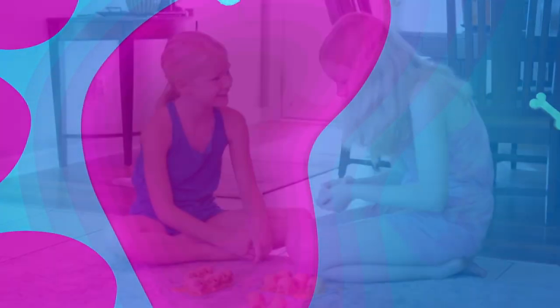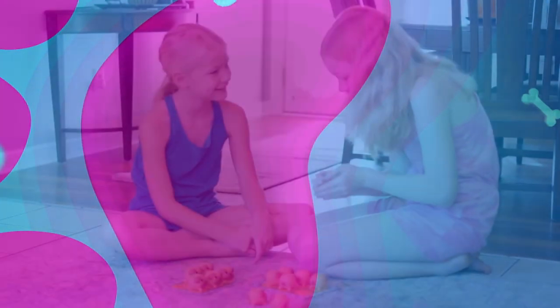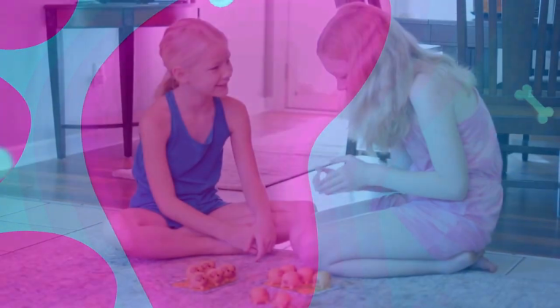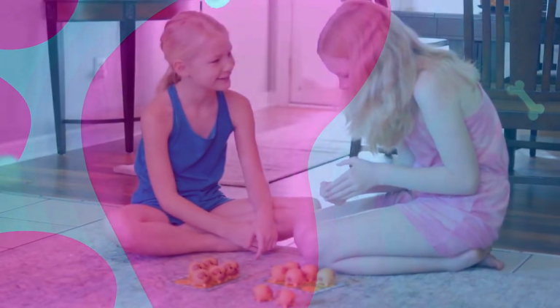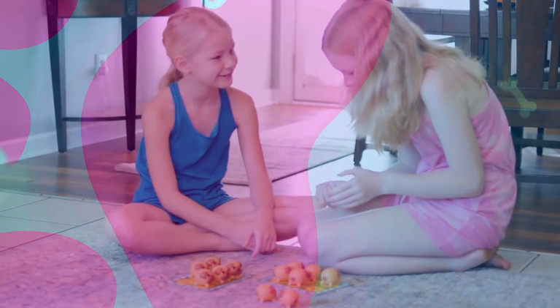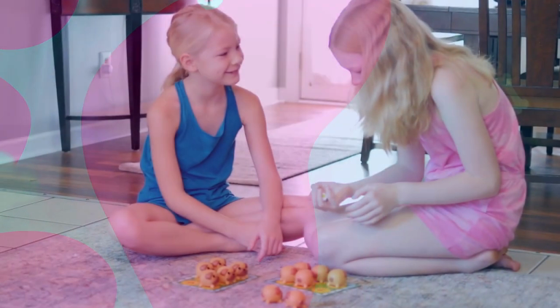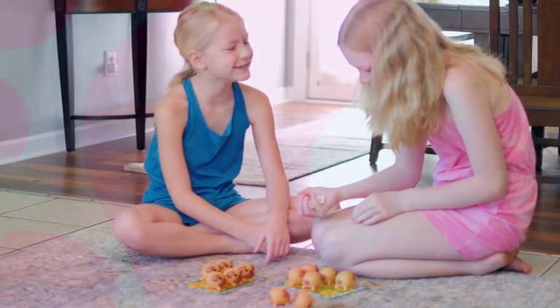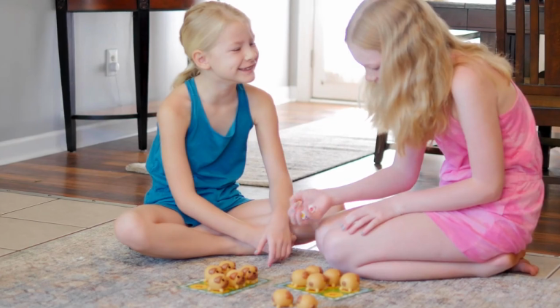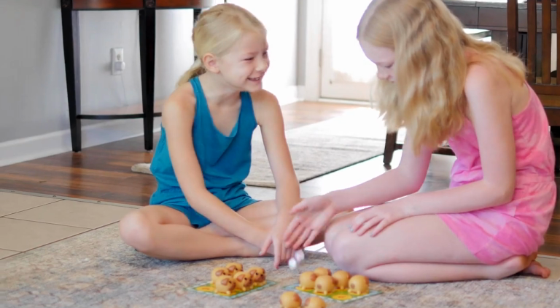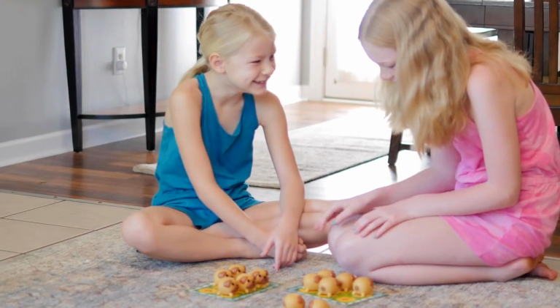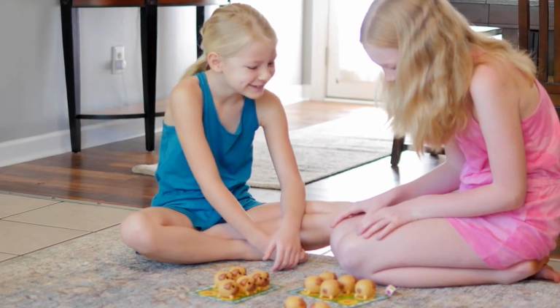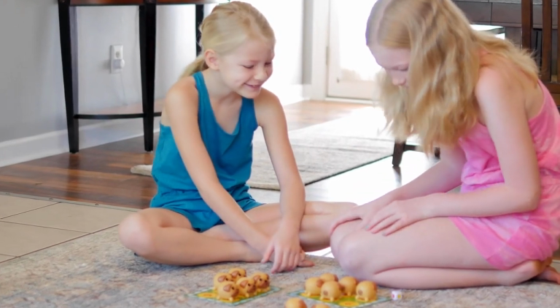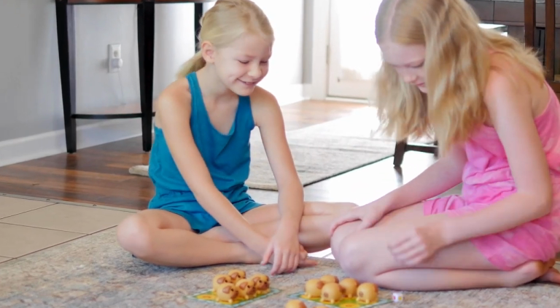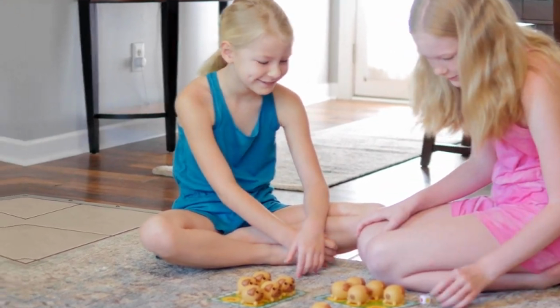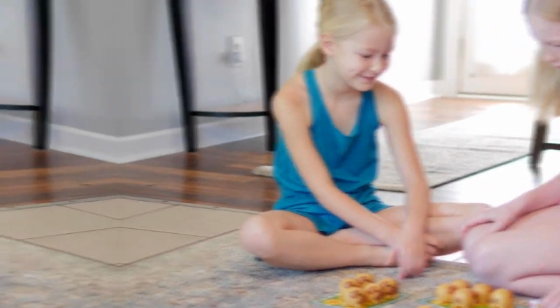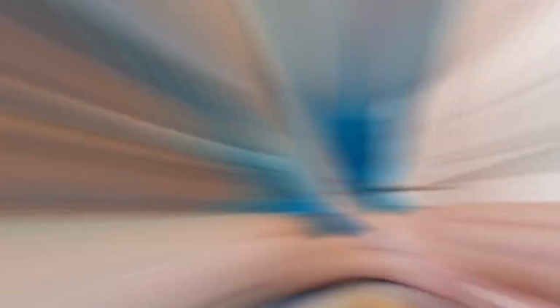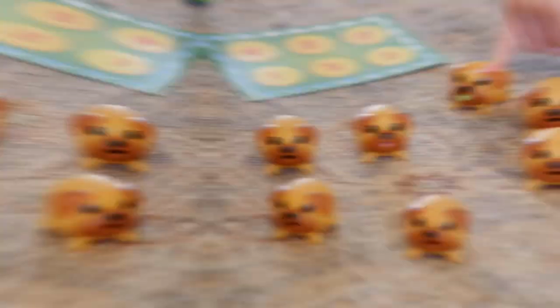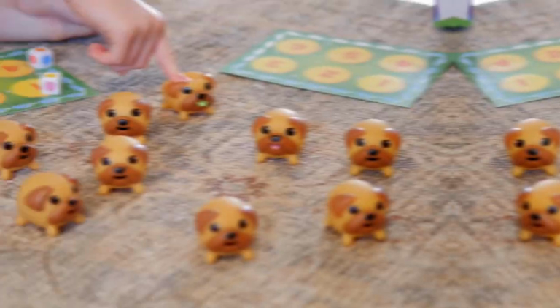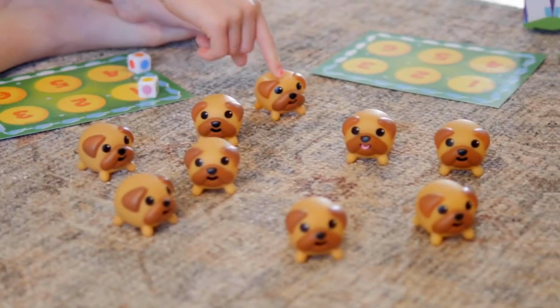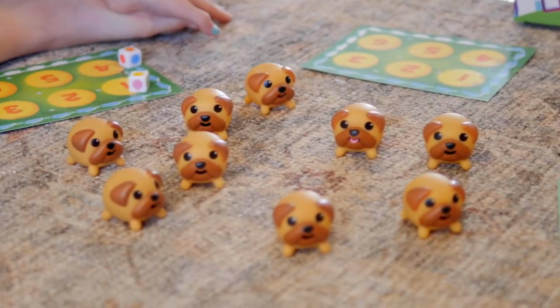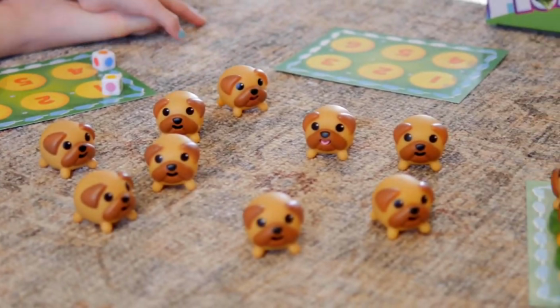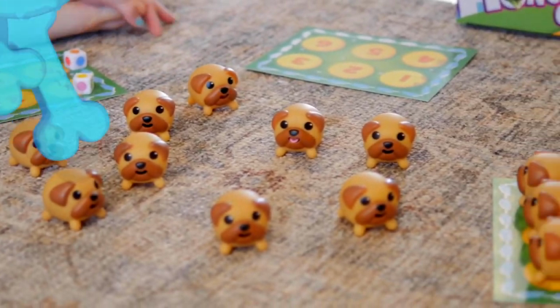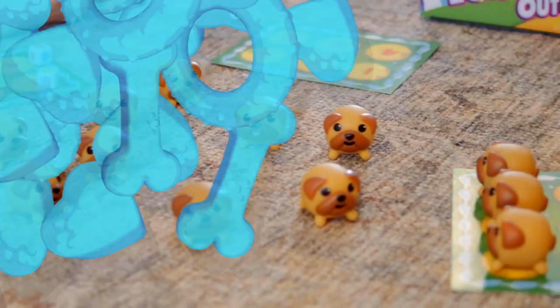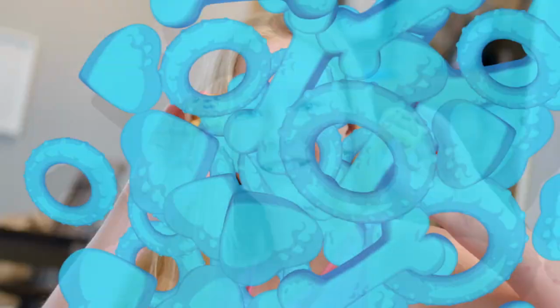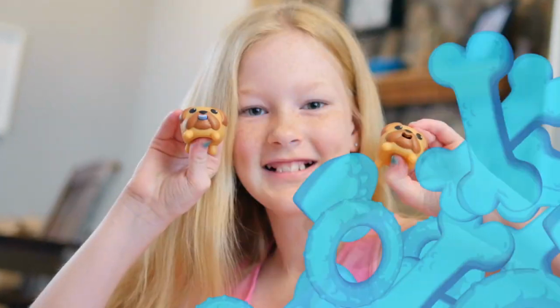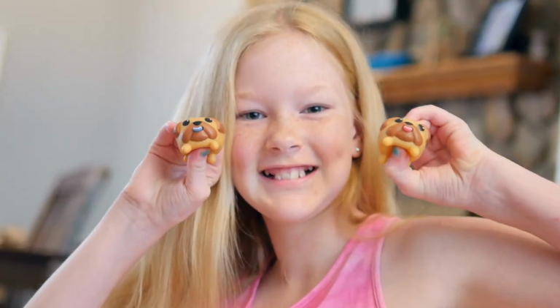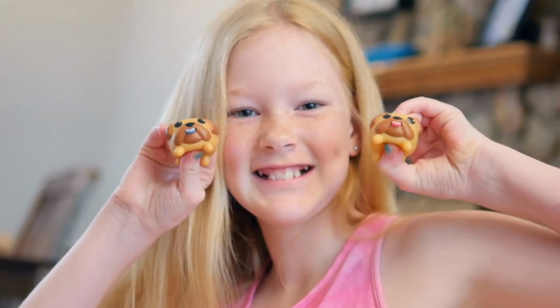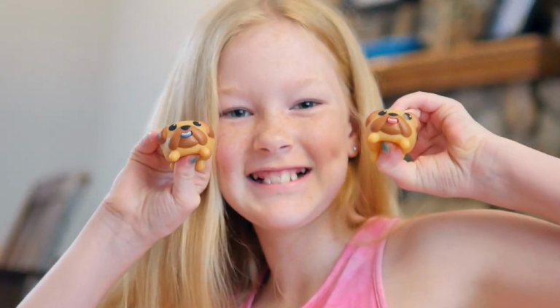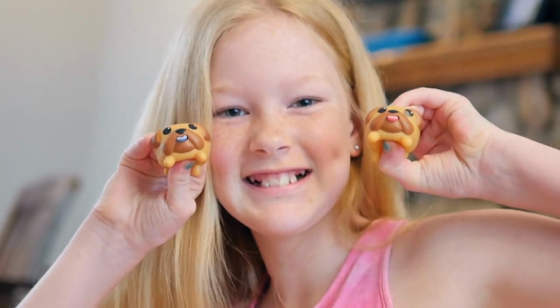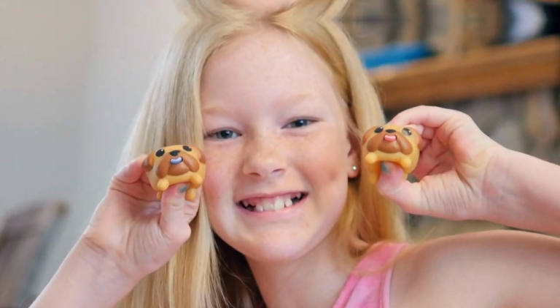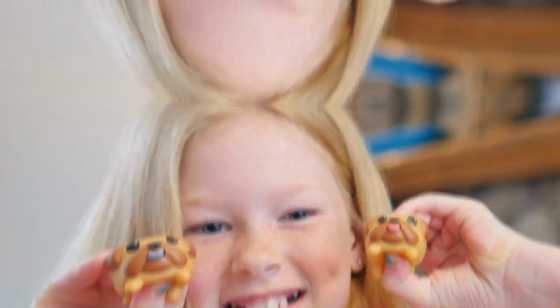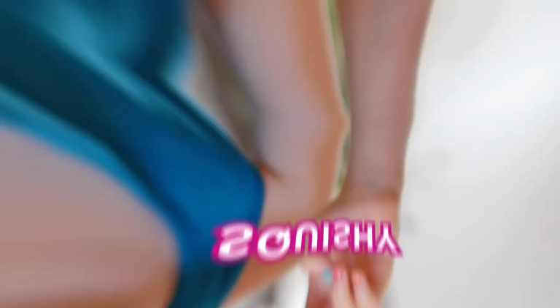Tongues Out is the adorable new pug-pinching, squishy-squeezy, lollipop-licking memory game.